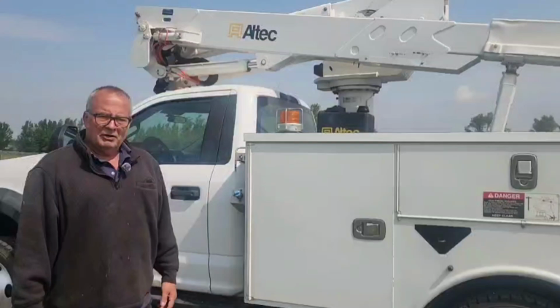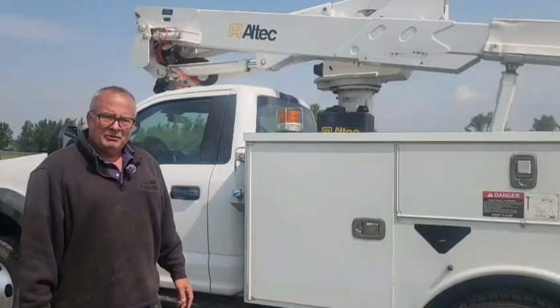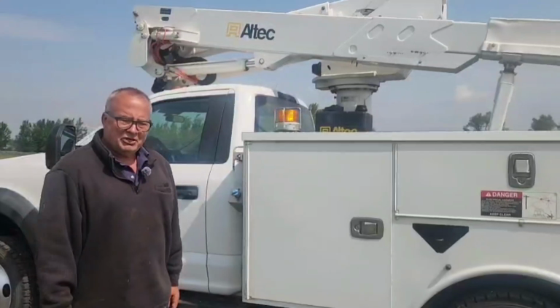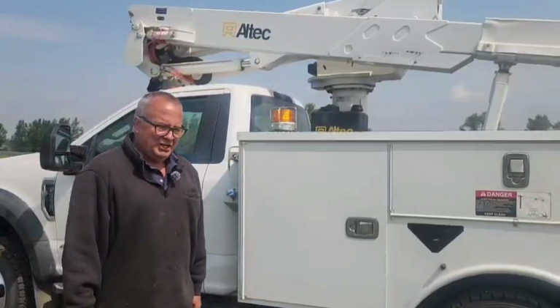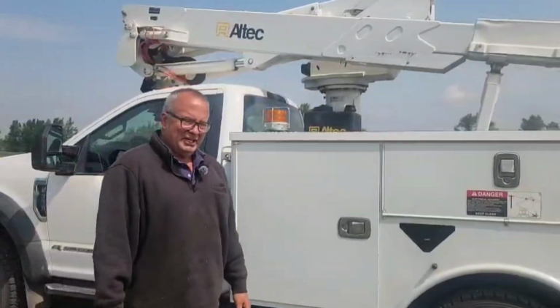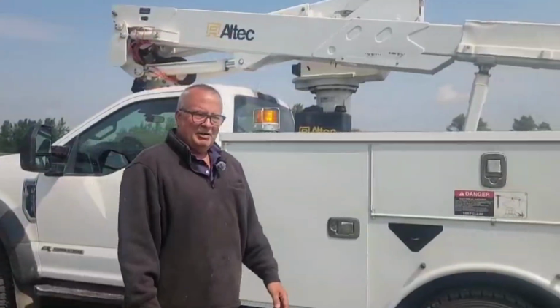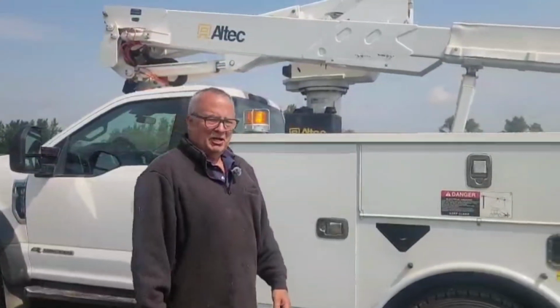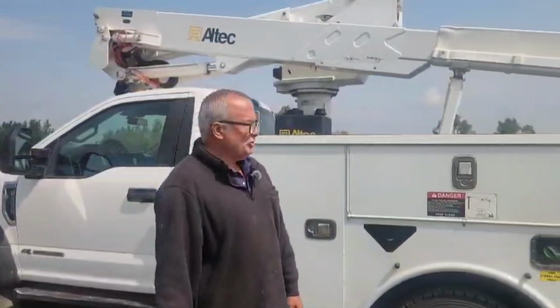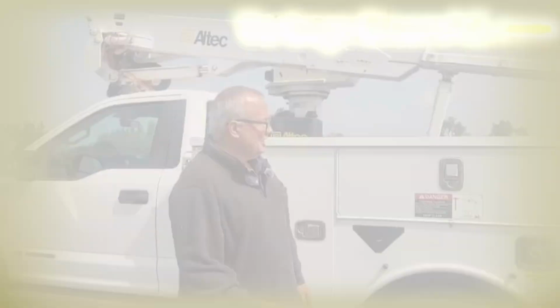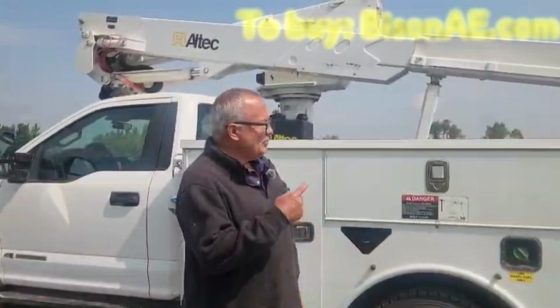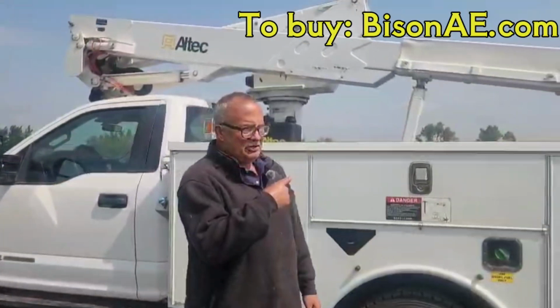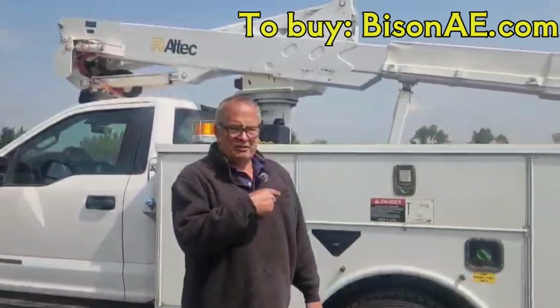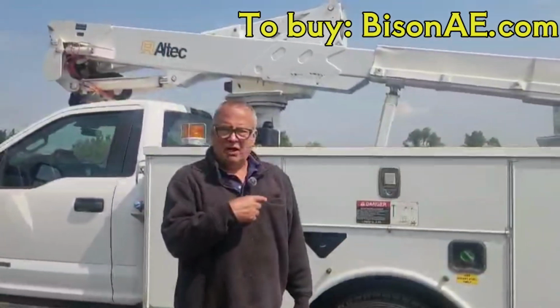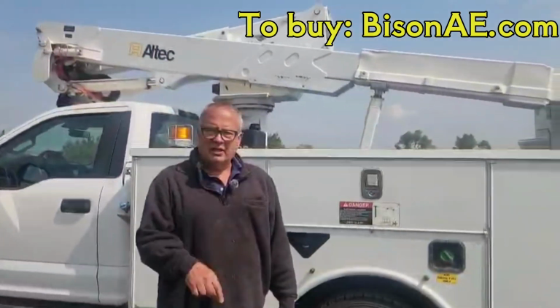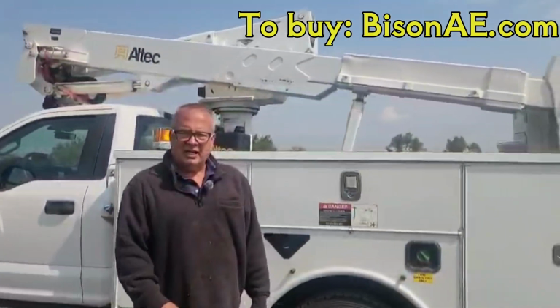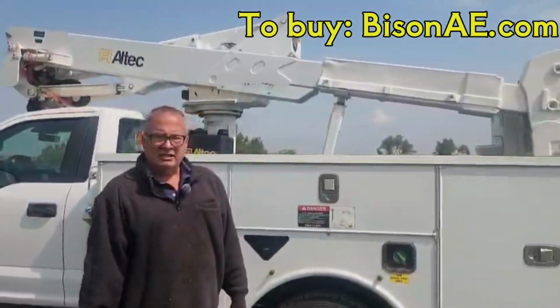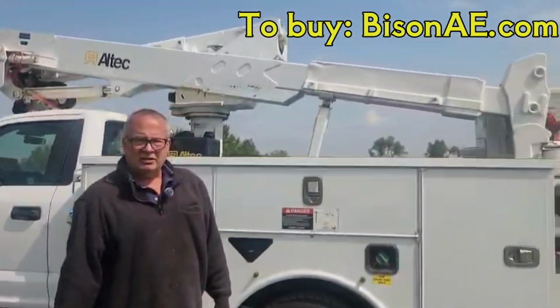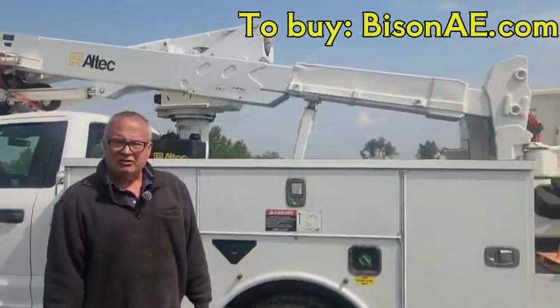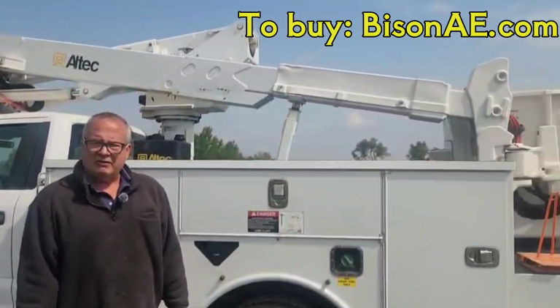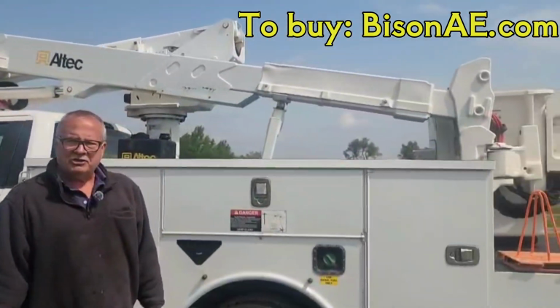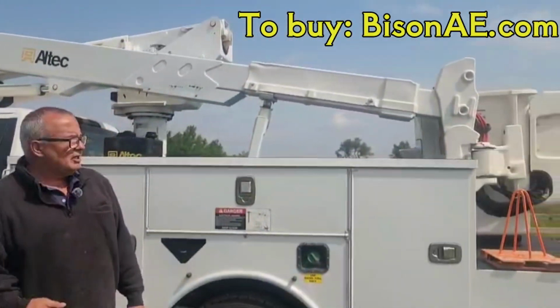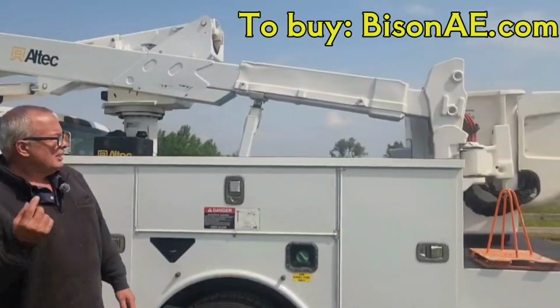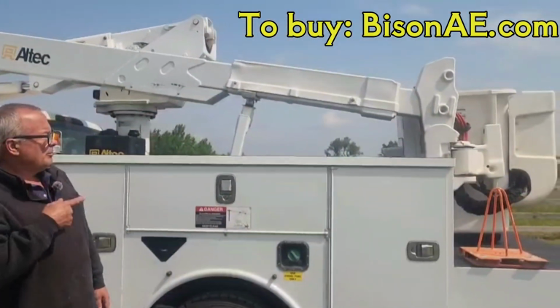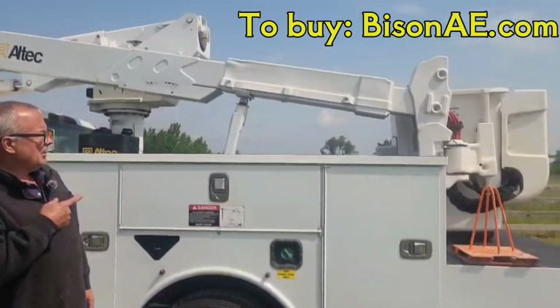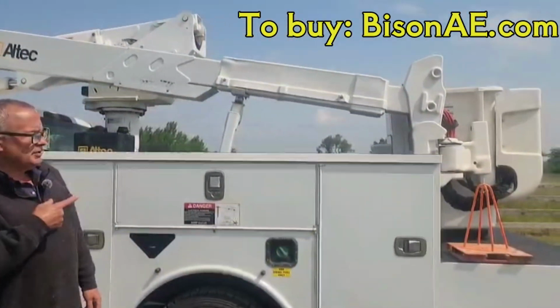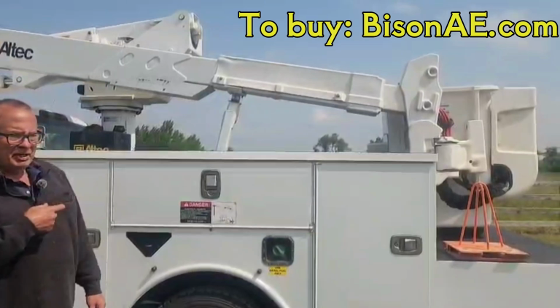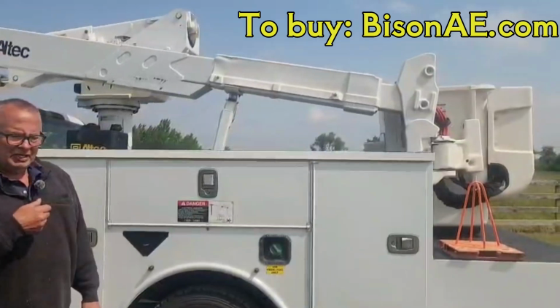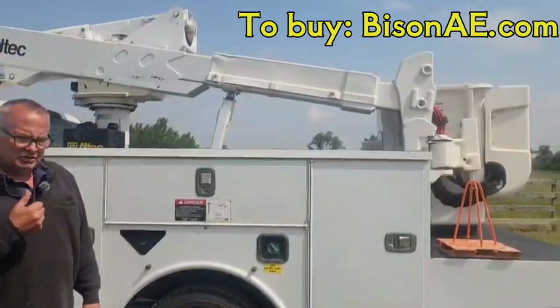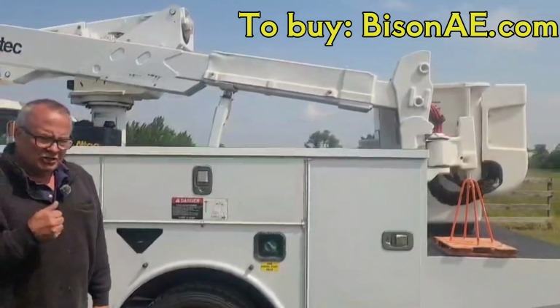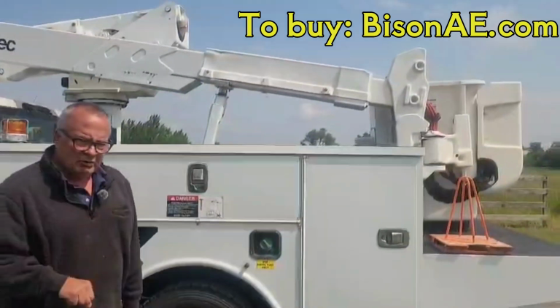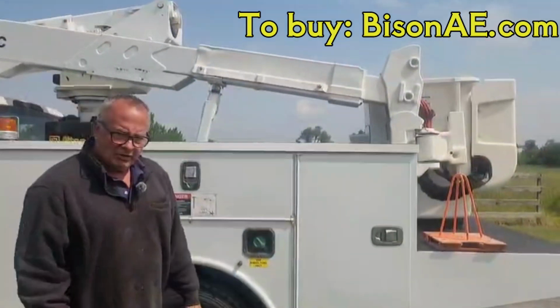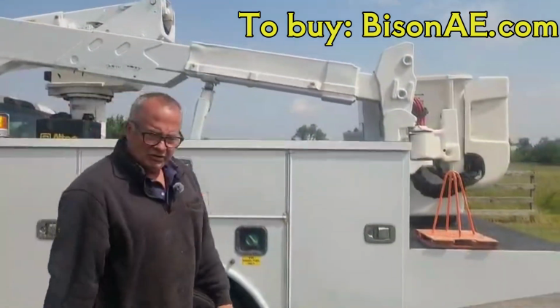Hello everyone, John here again. I'm going to show you the operation of an Altec AT37G. I'm going to get up in the bucket and show you how it works.